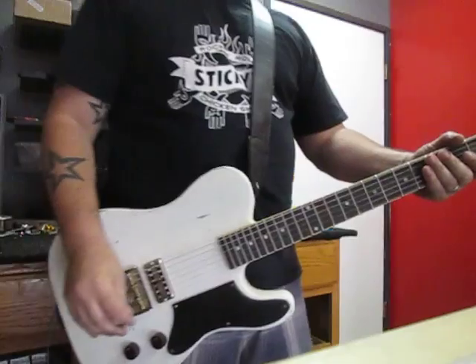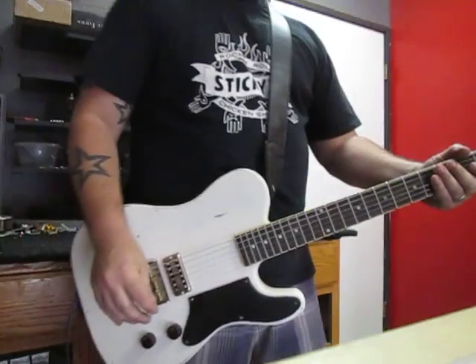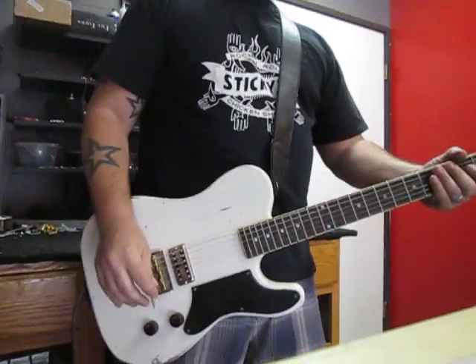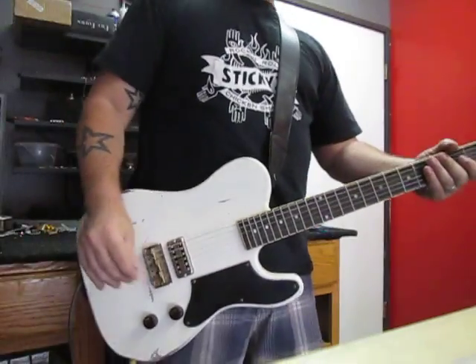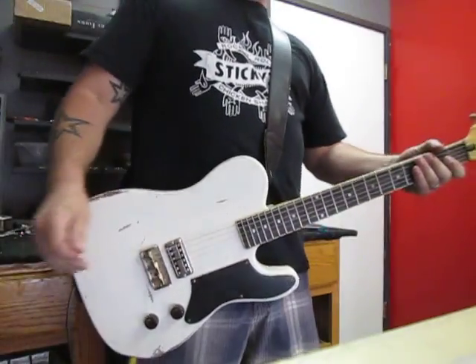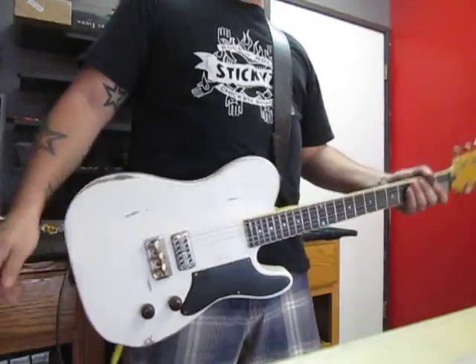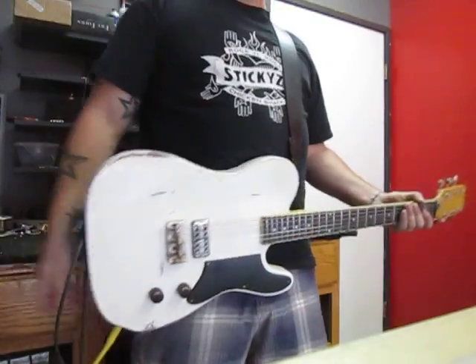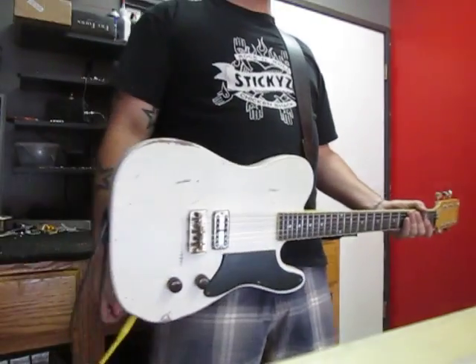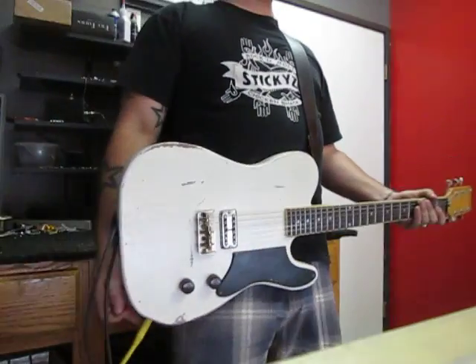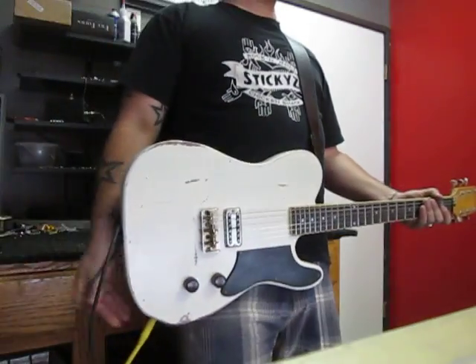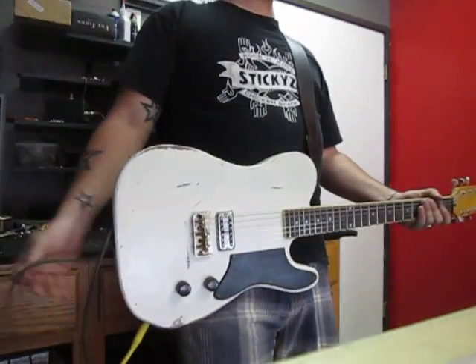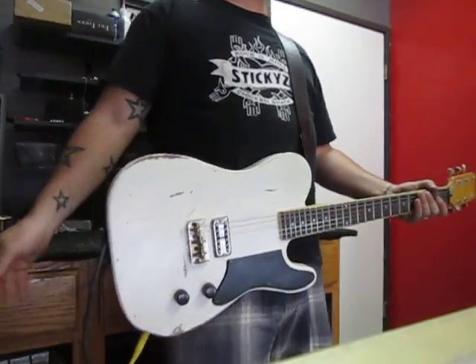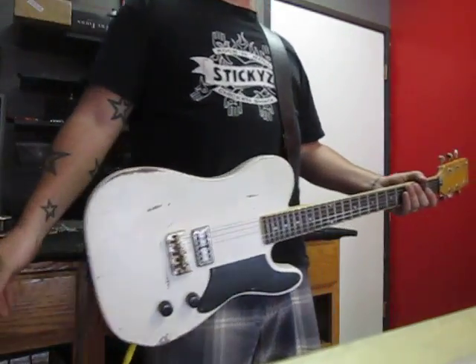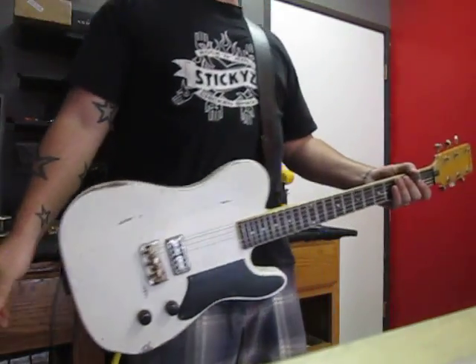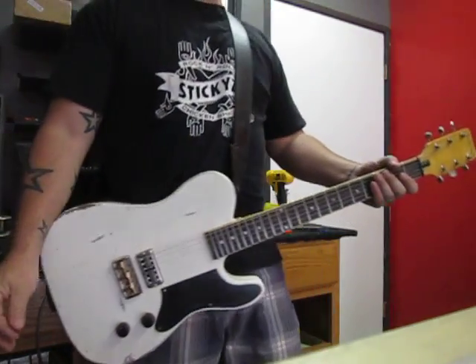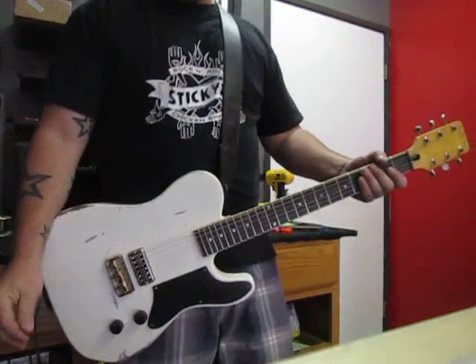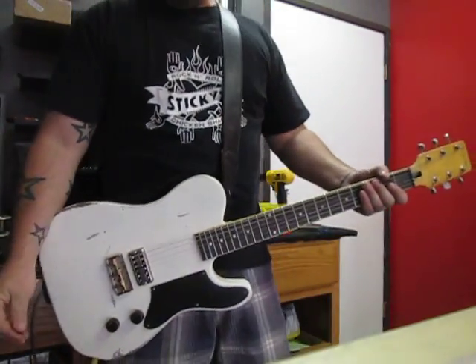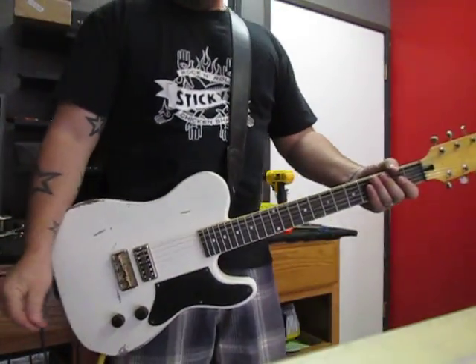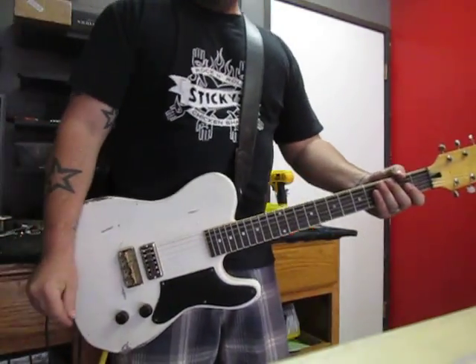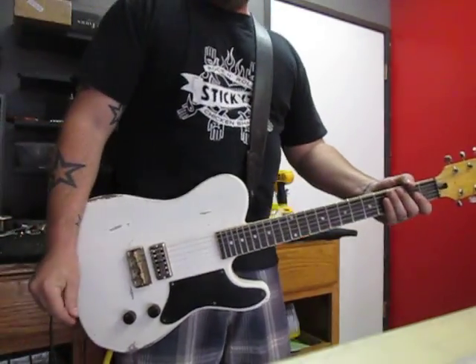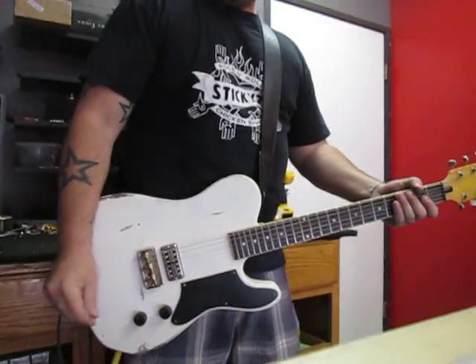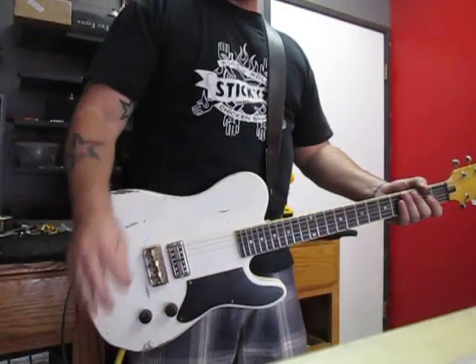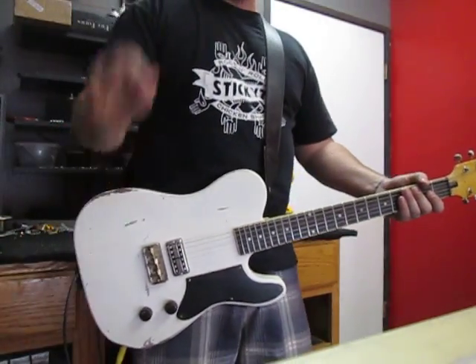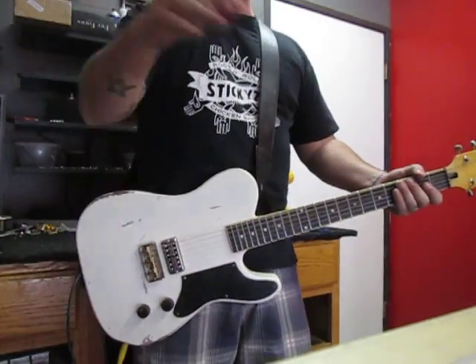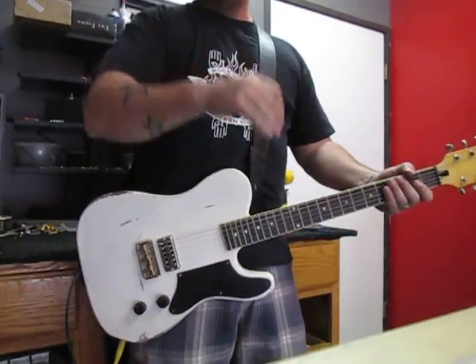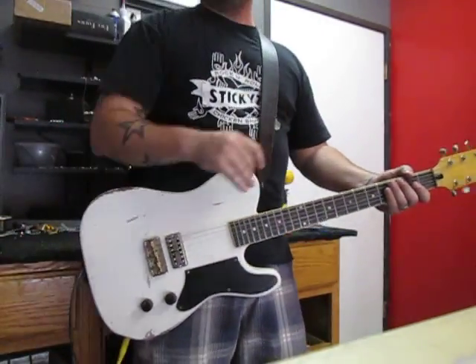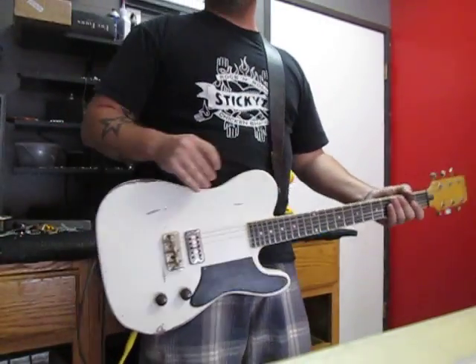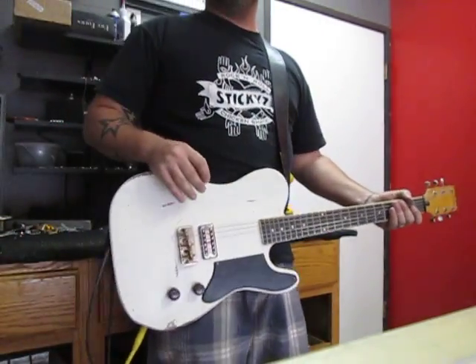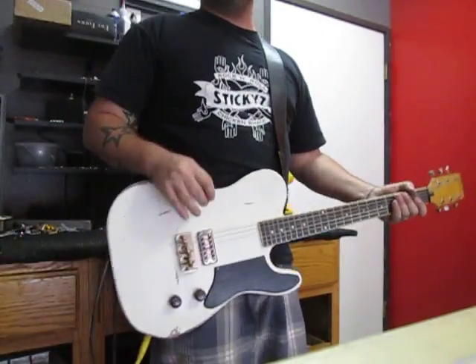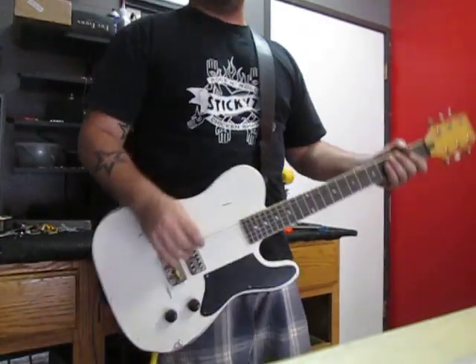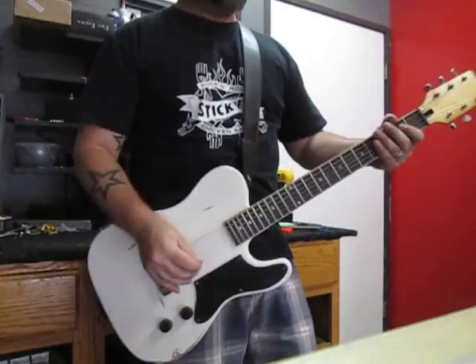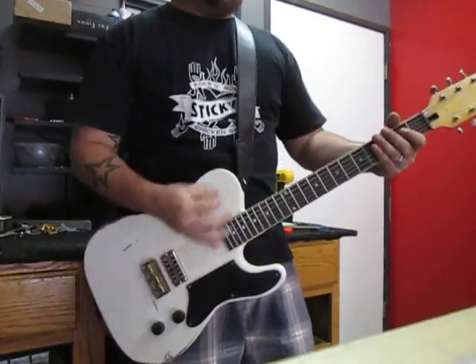Hi, my name is Mike G, and yes, welcome to my workshop.